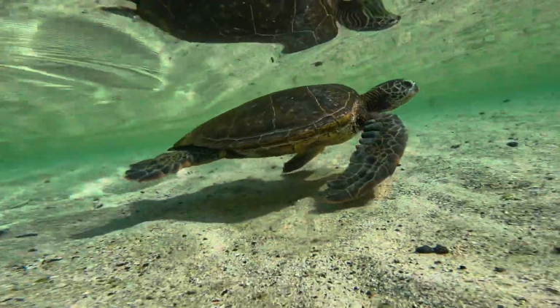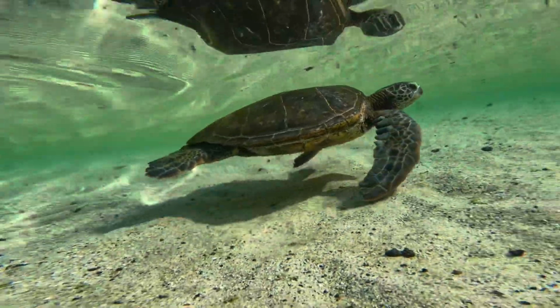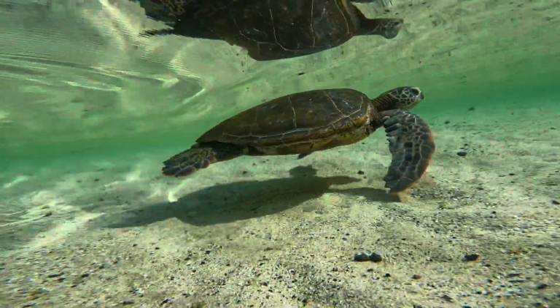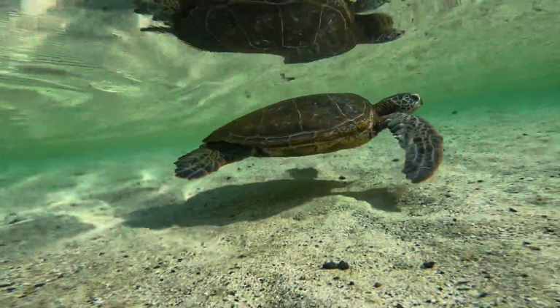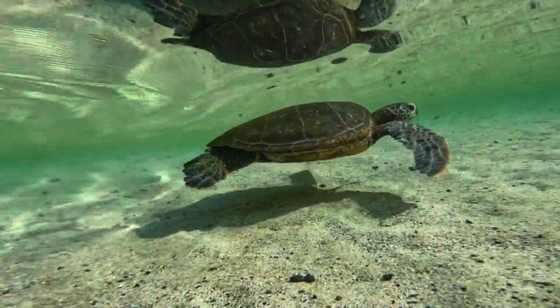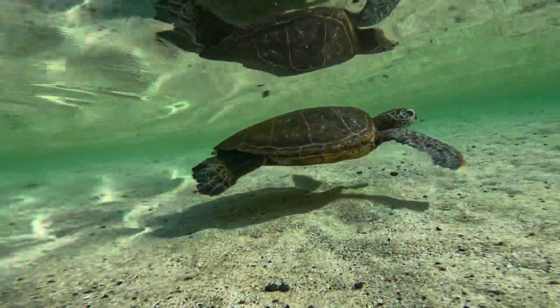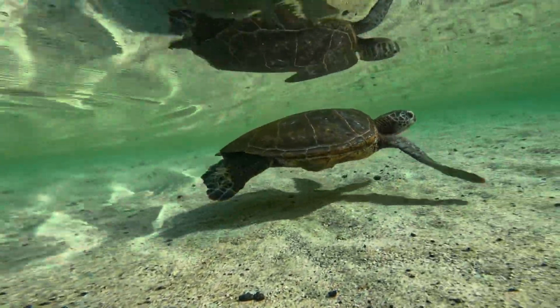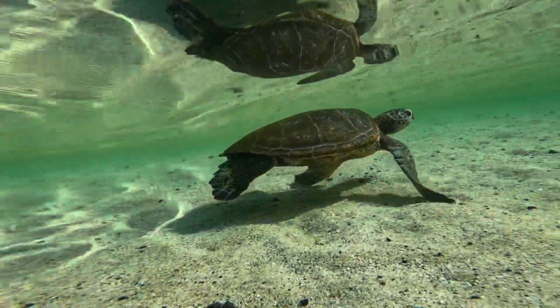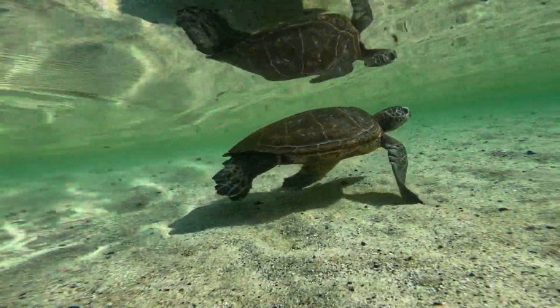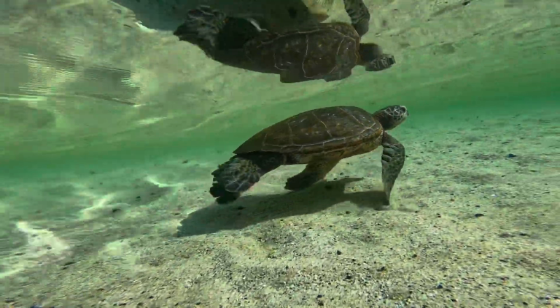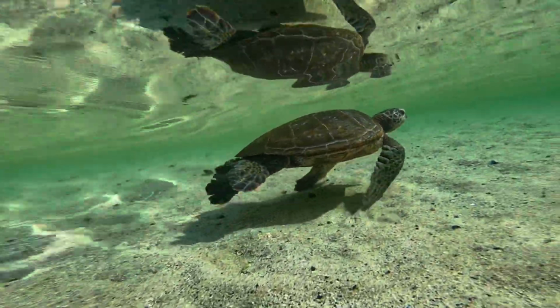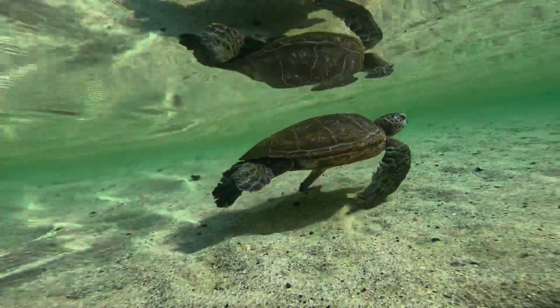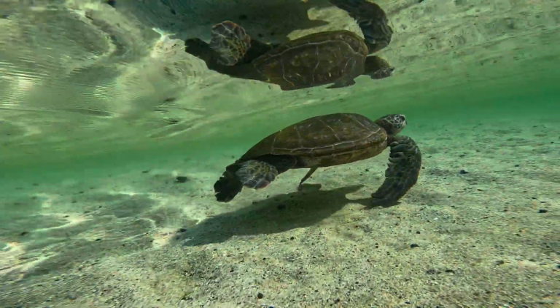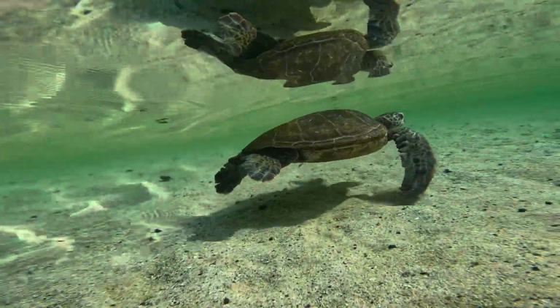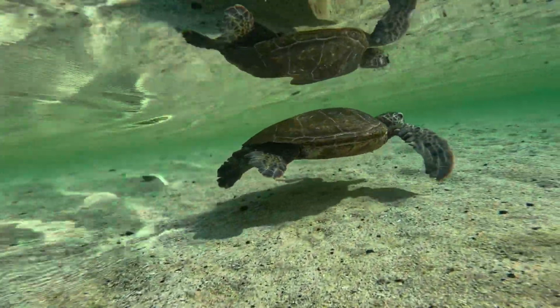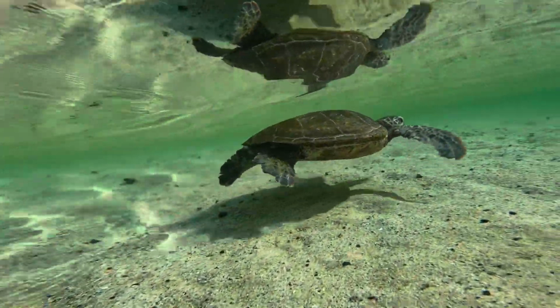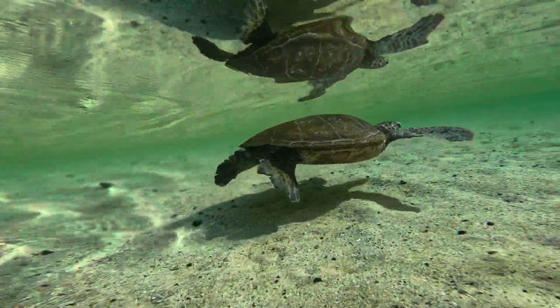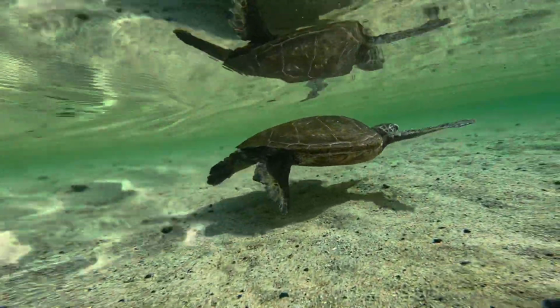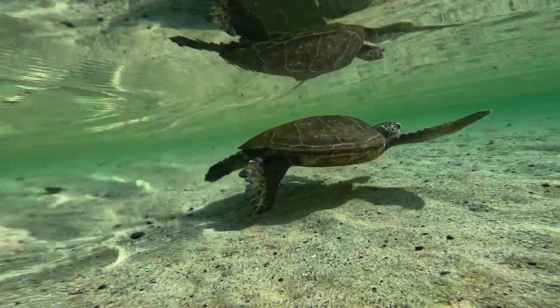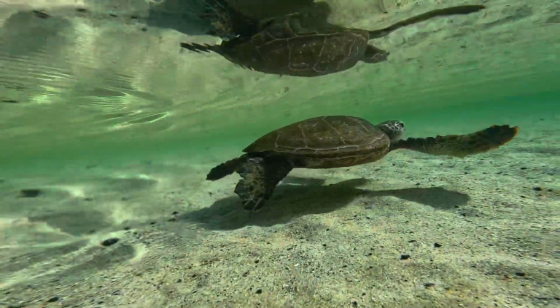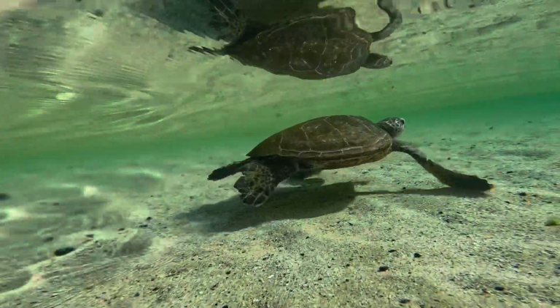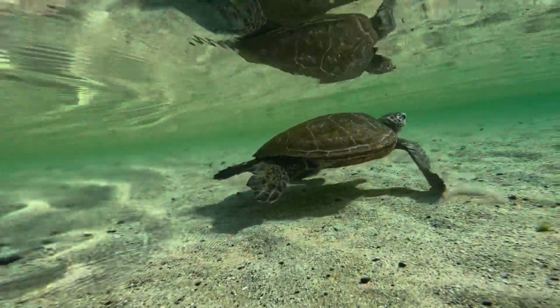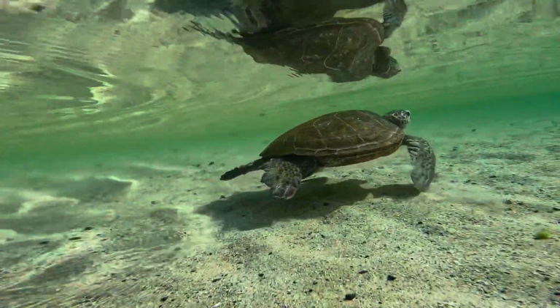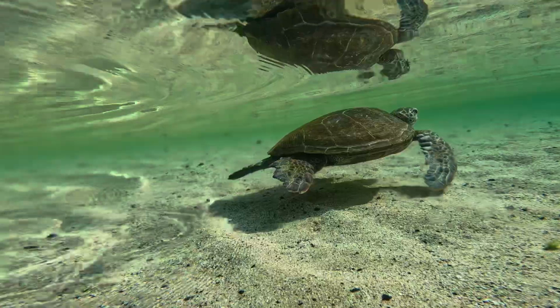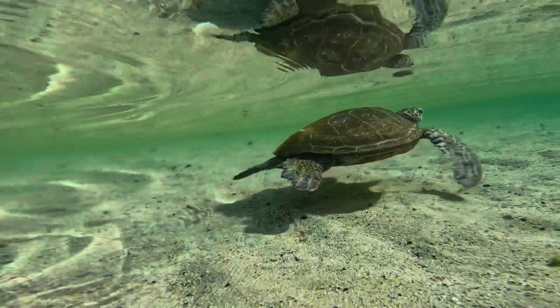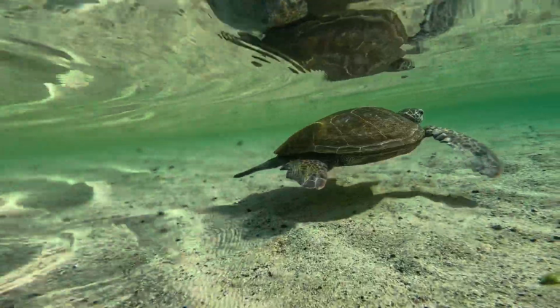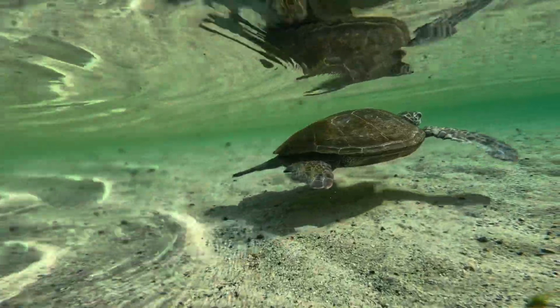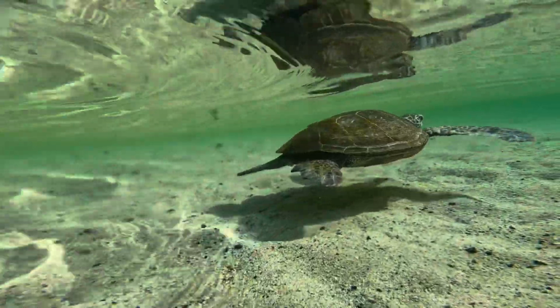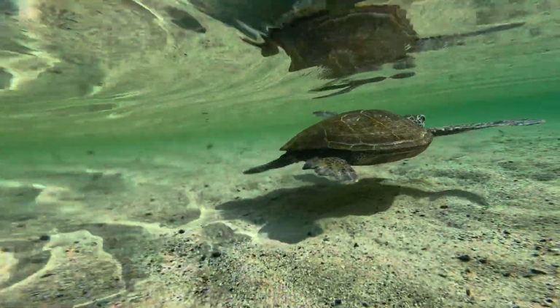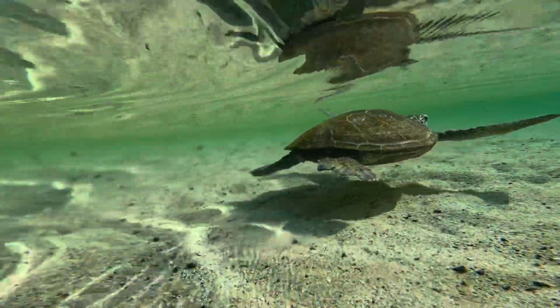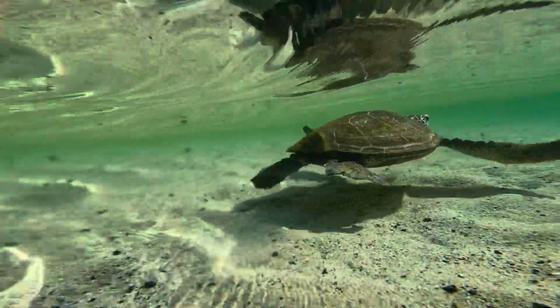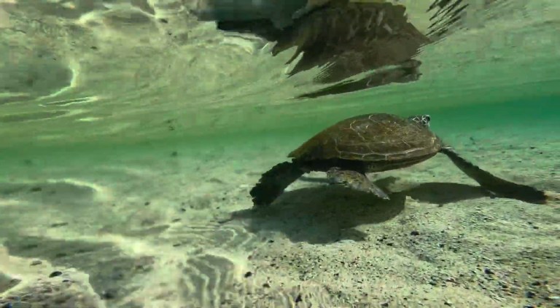But this will definitely go down as one of my most special experiences swimming with the green sea turtle.